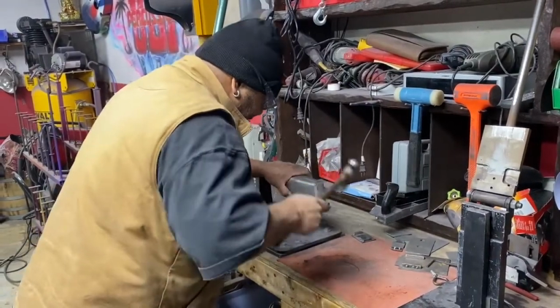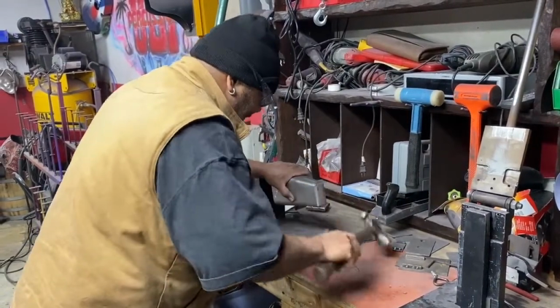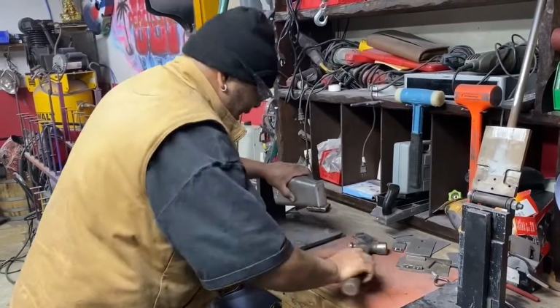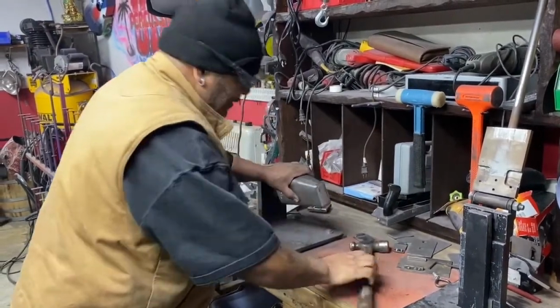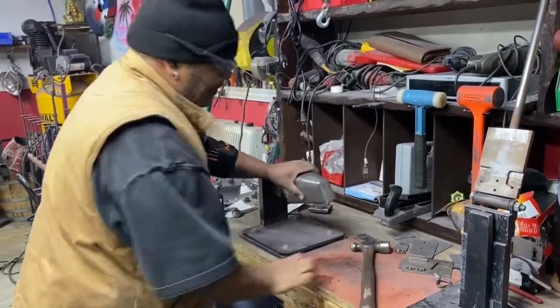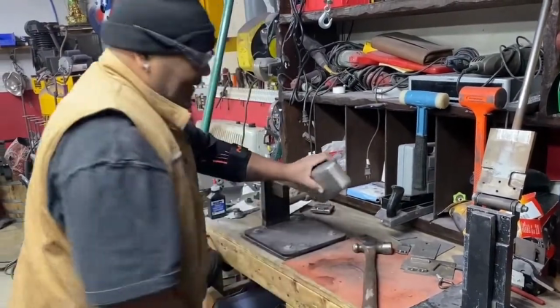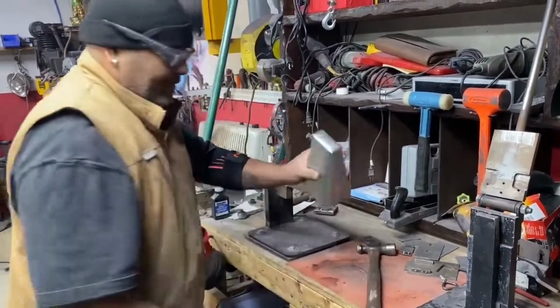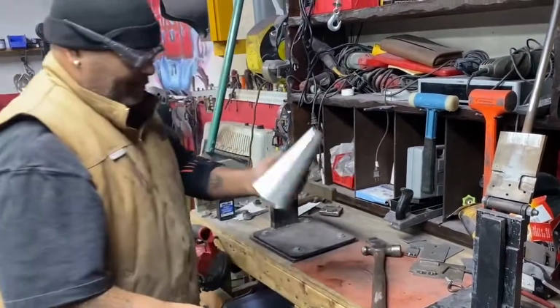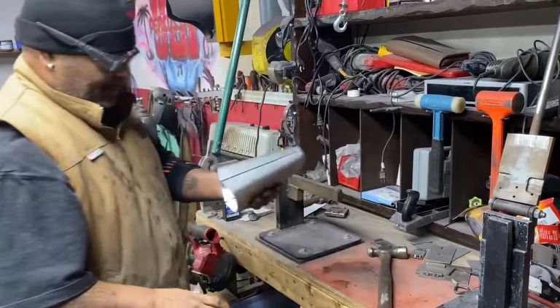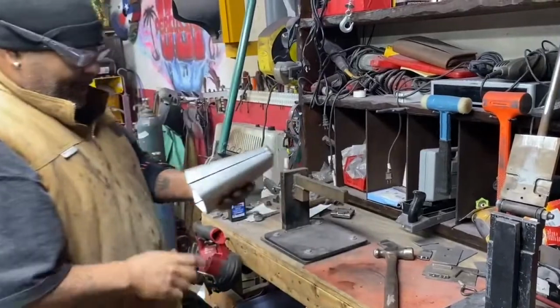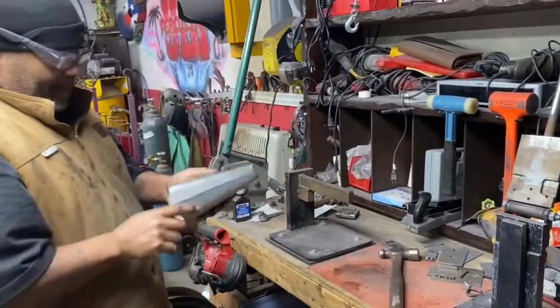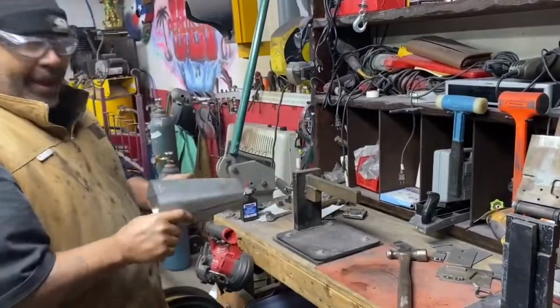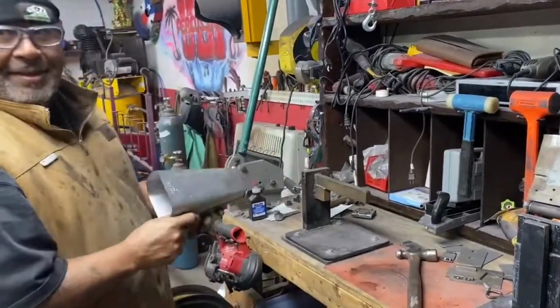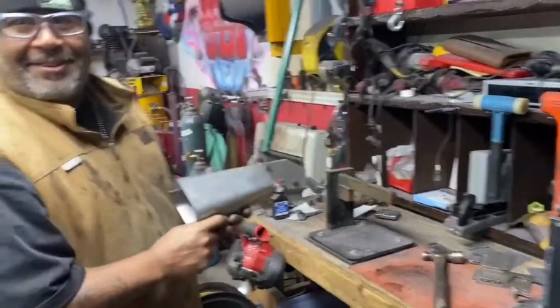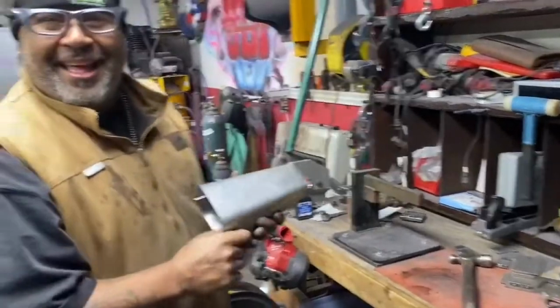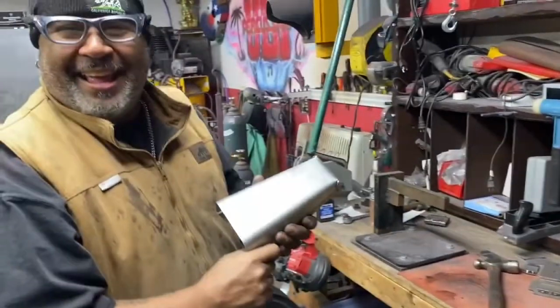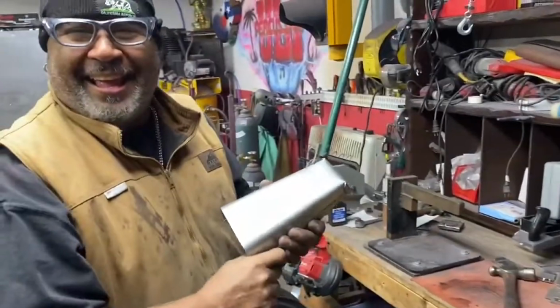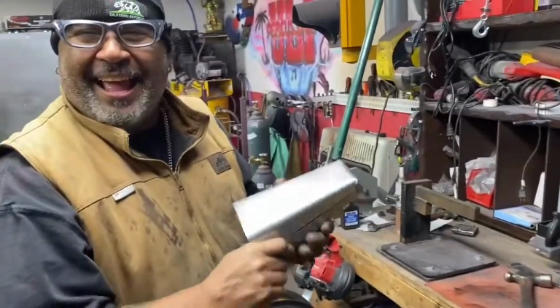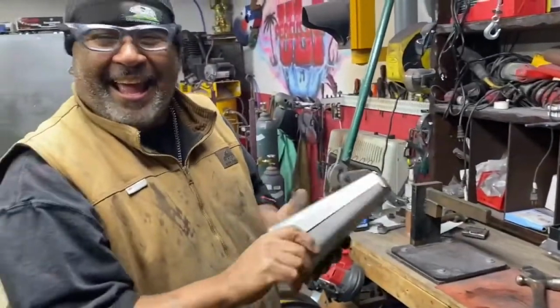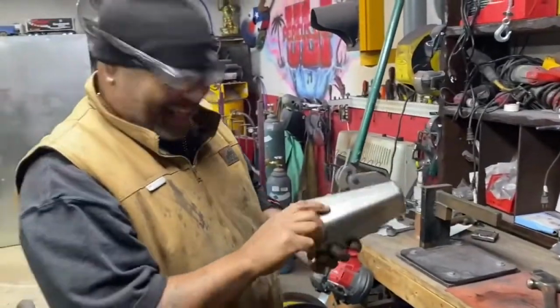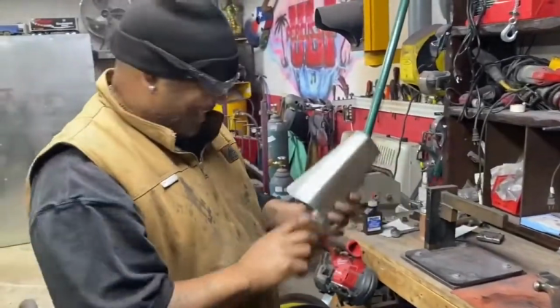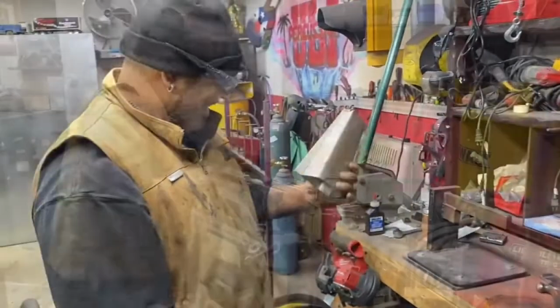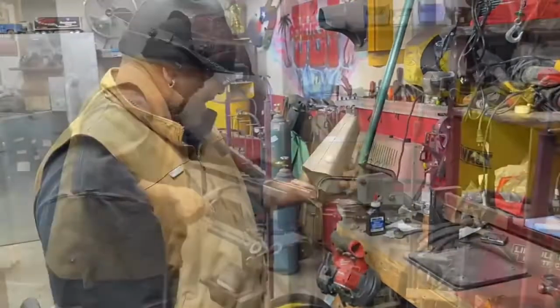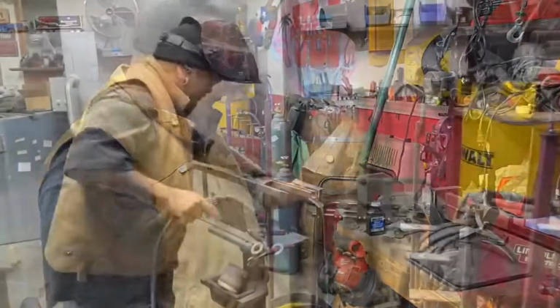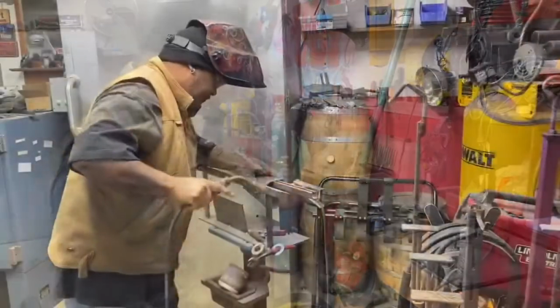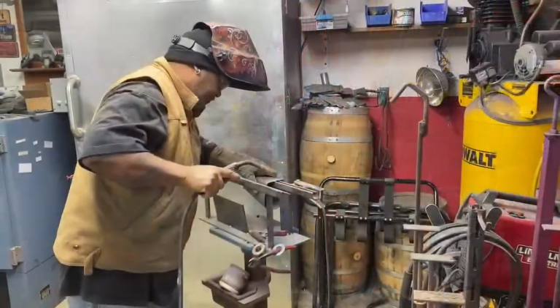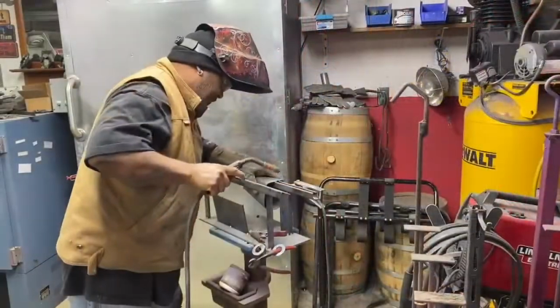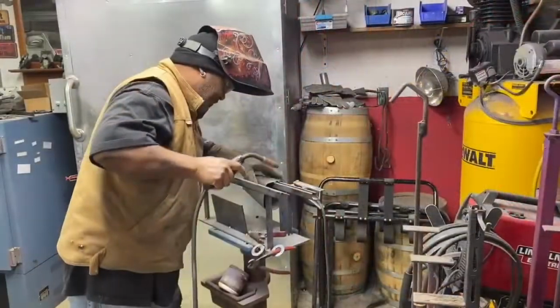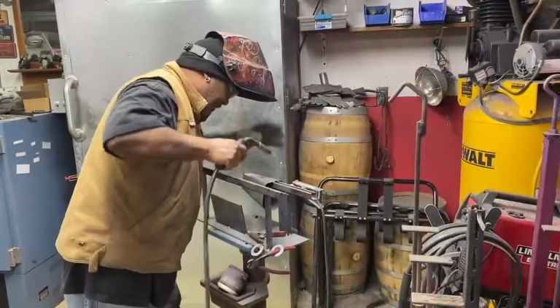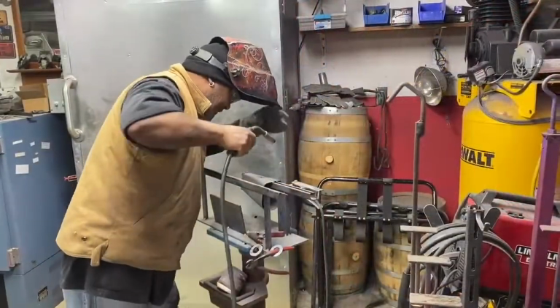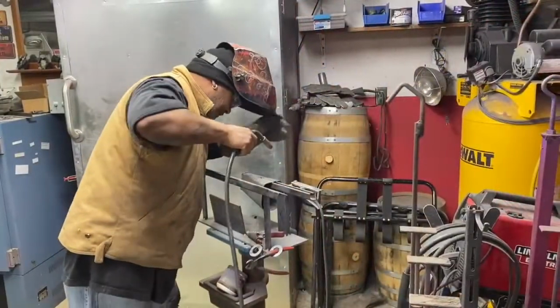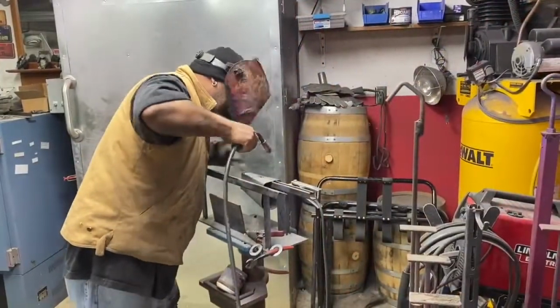Sometimes I do spank my hands. All right, here you go.